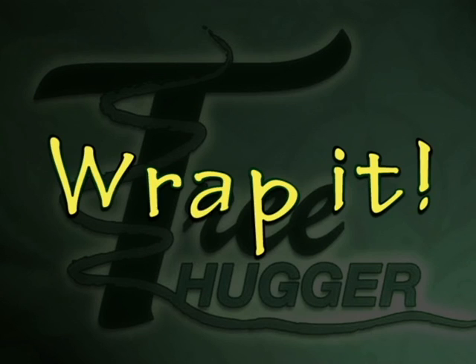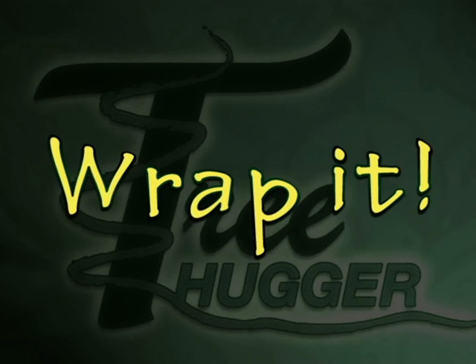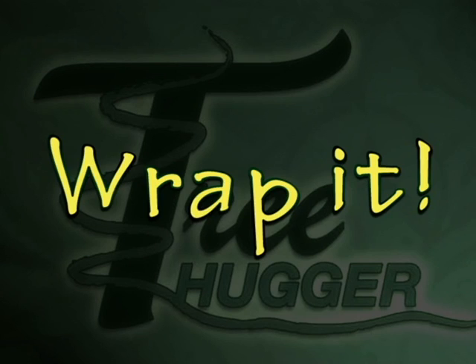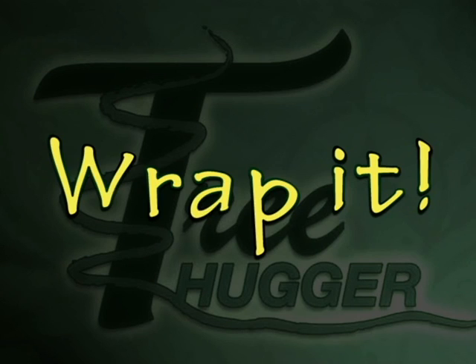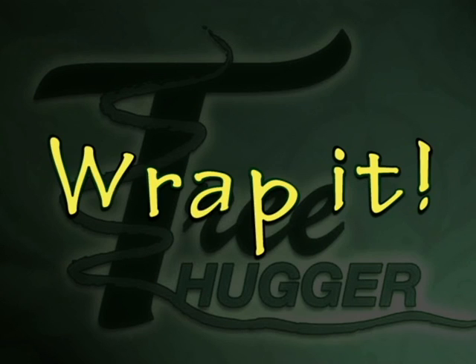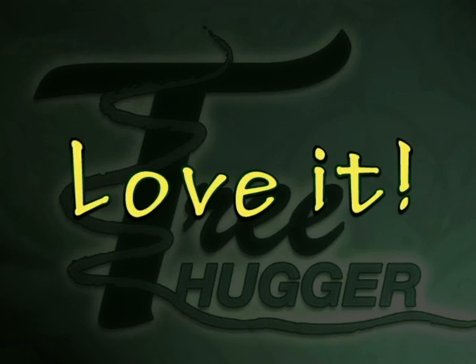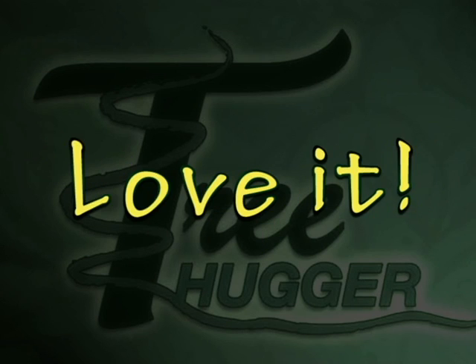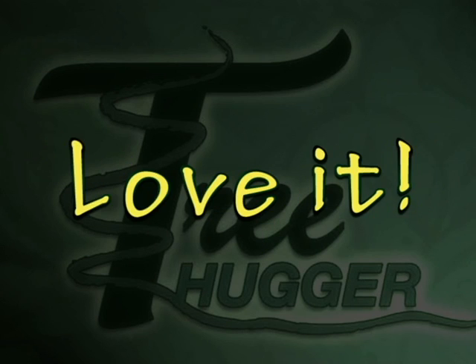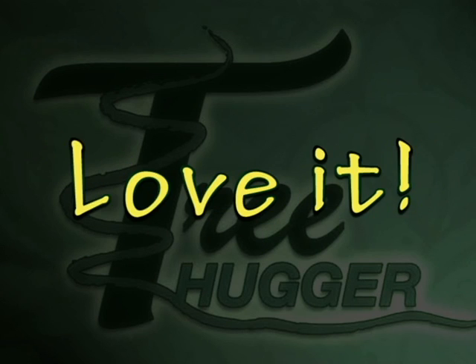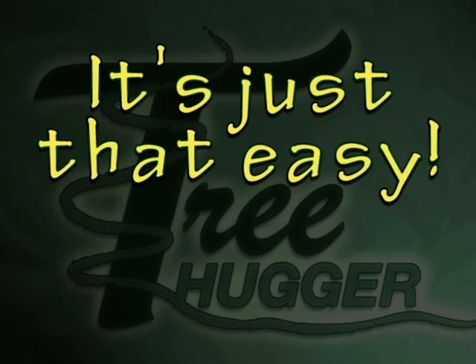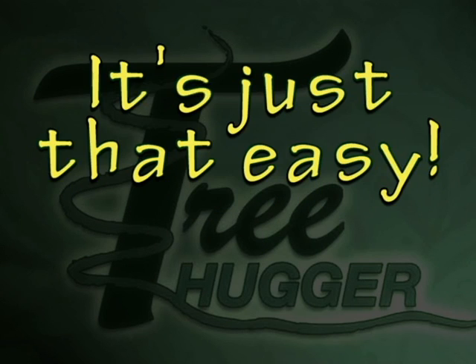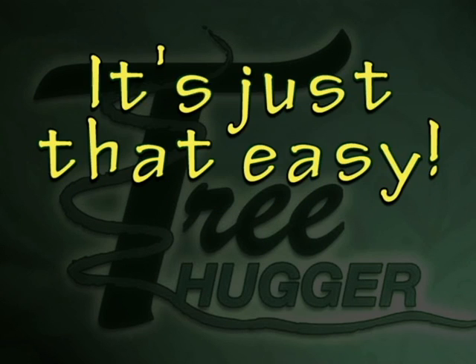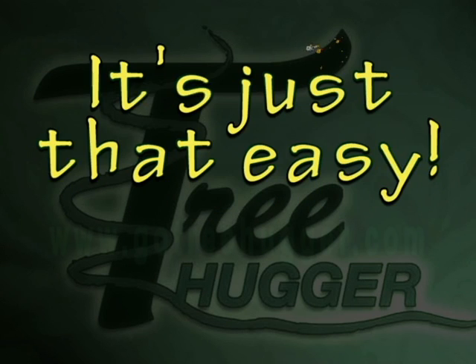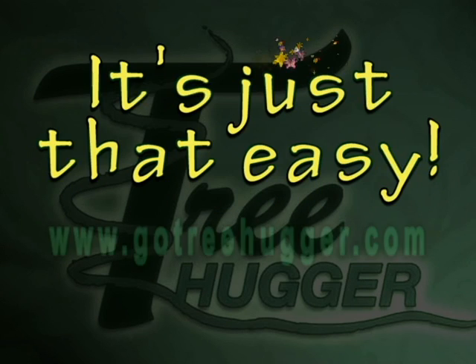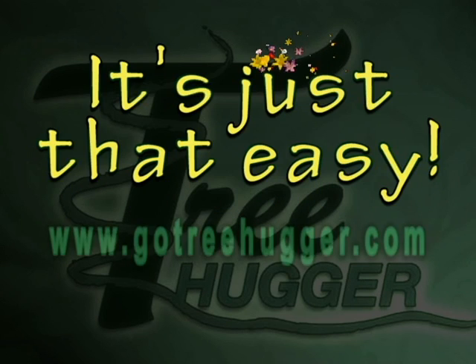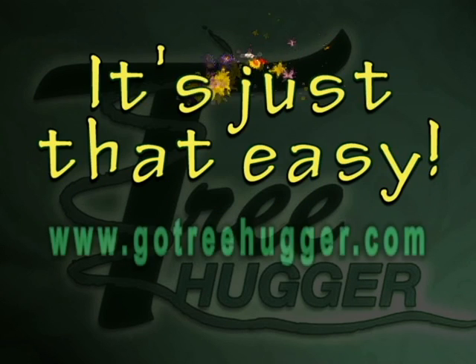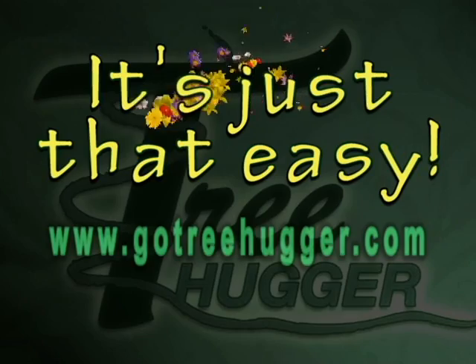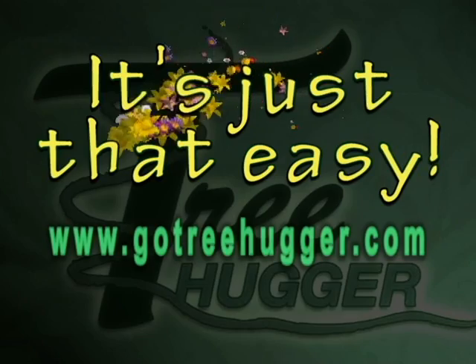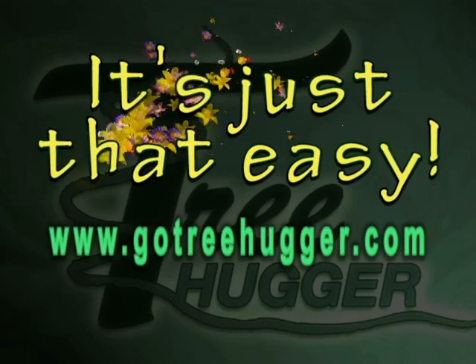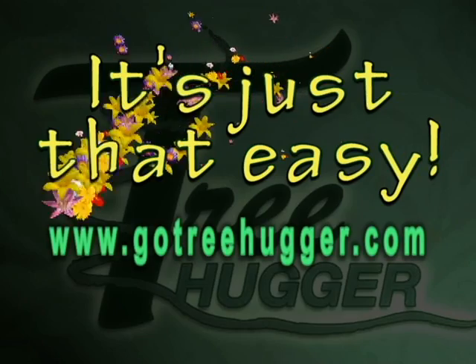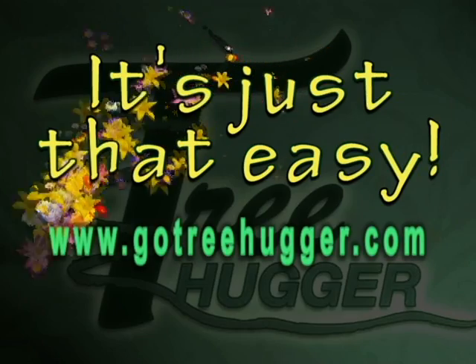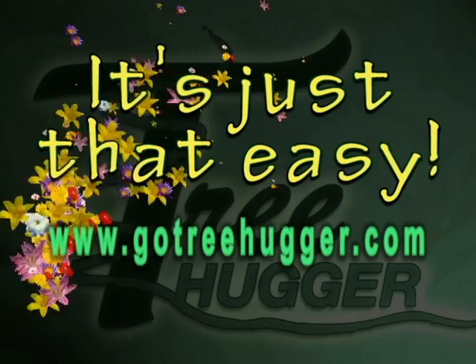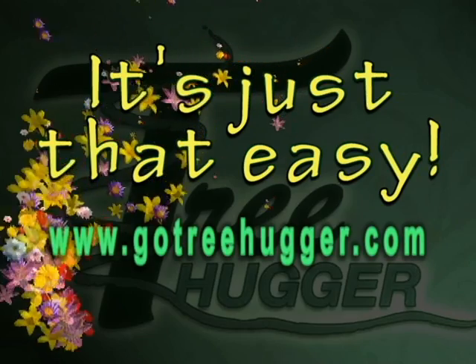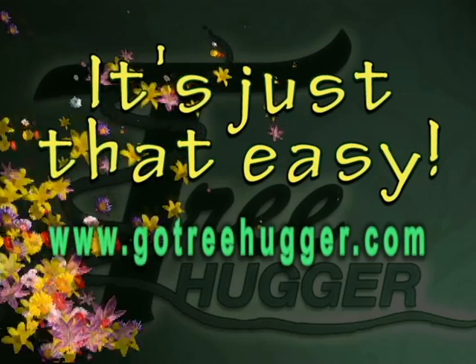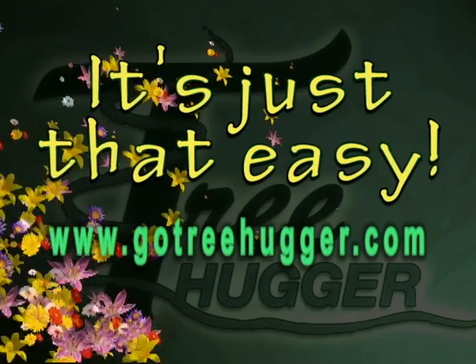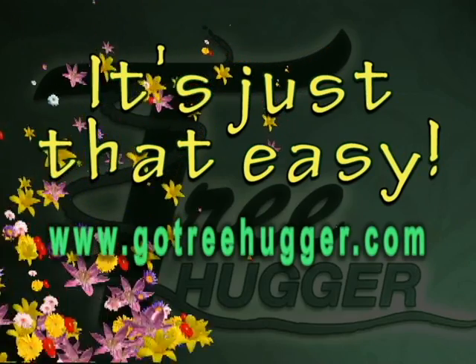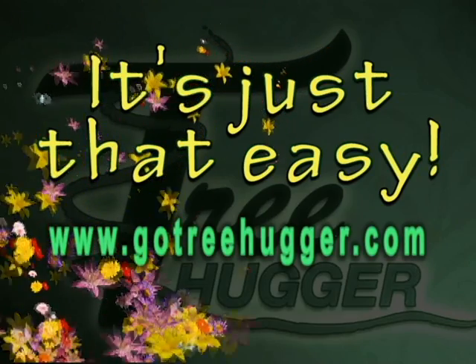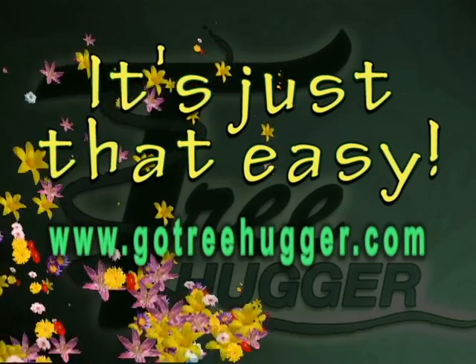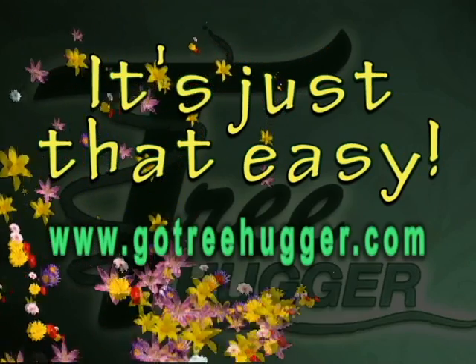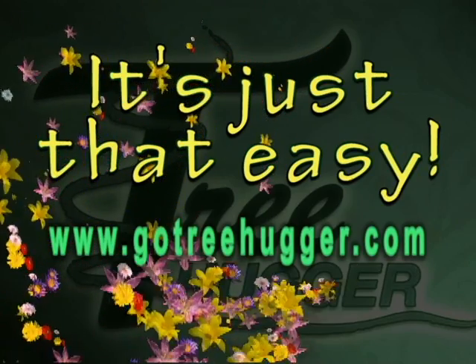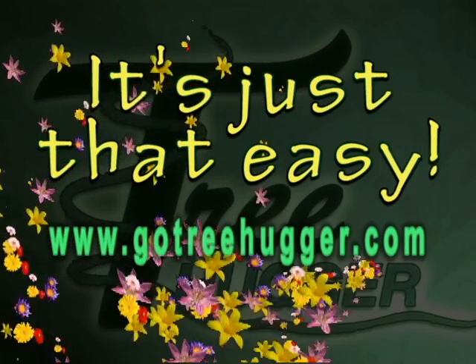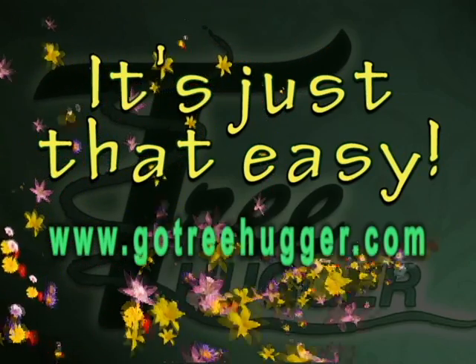Wrap it! Love it! It's just that easy! For more information, go to treehugger.com!